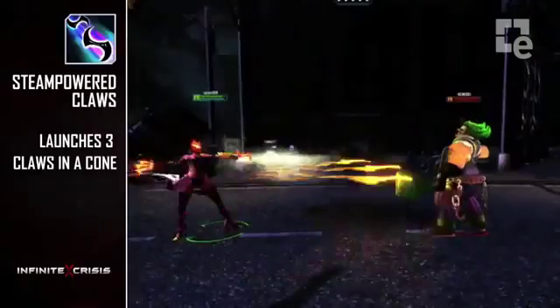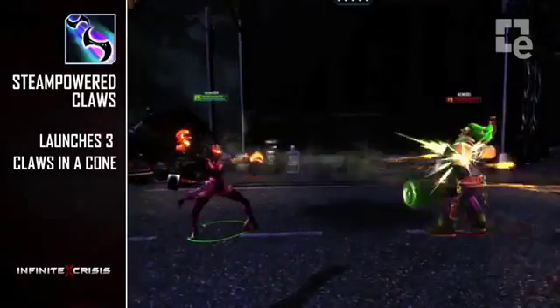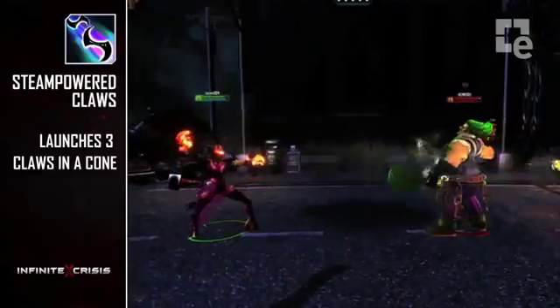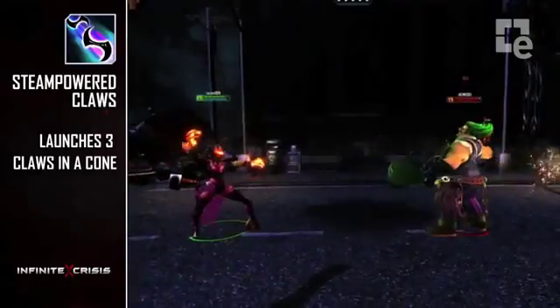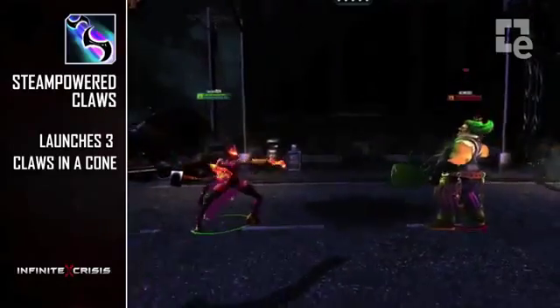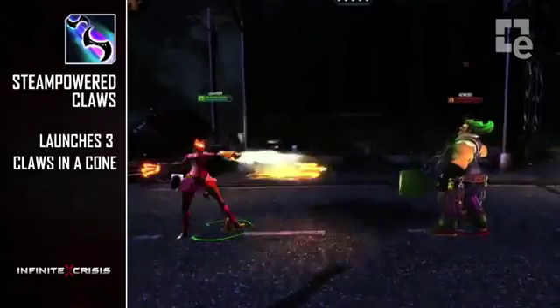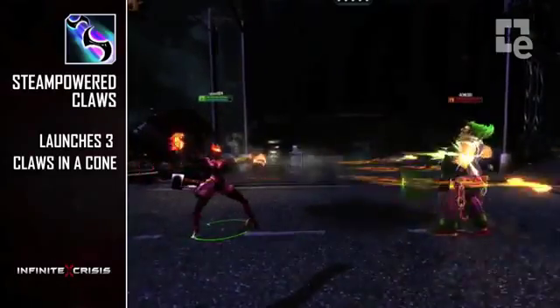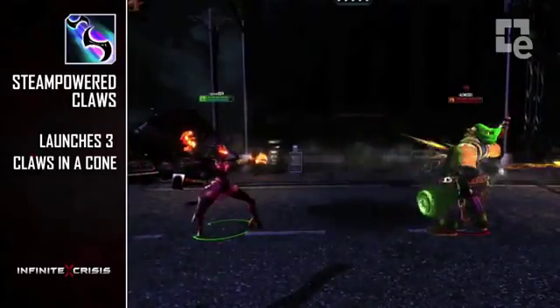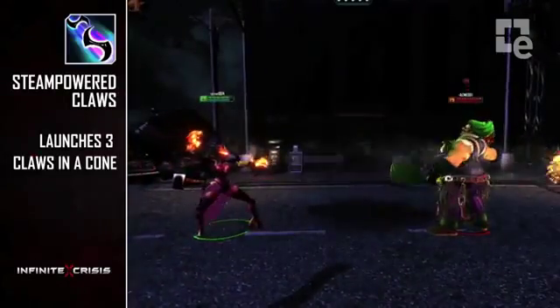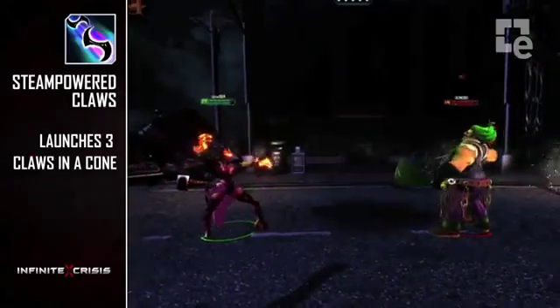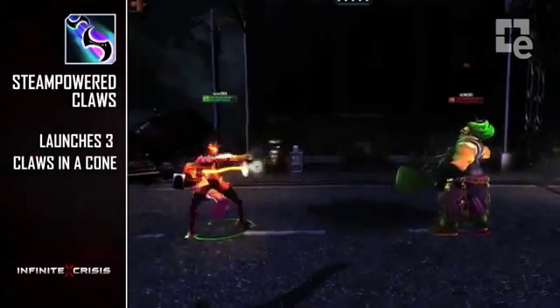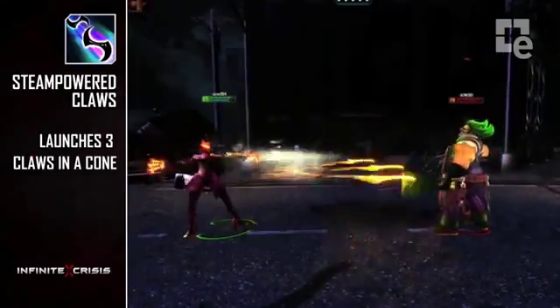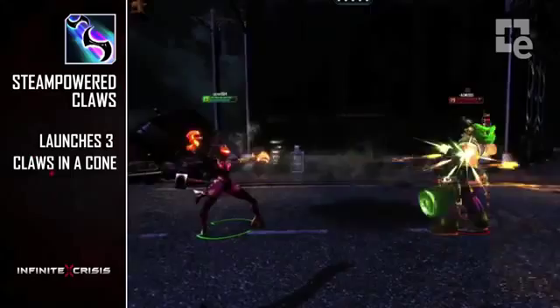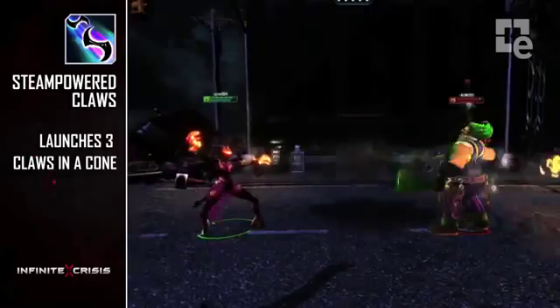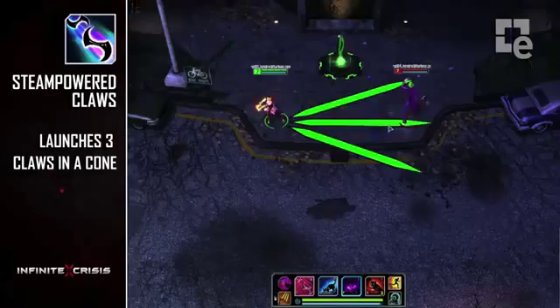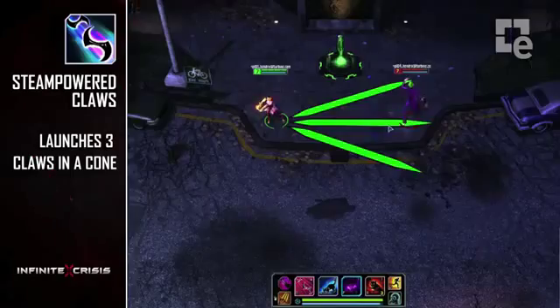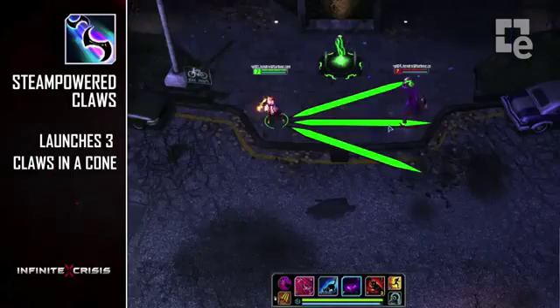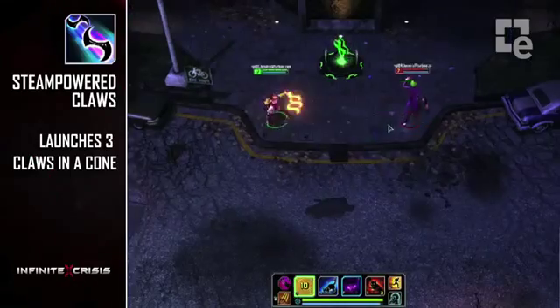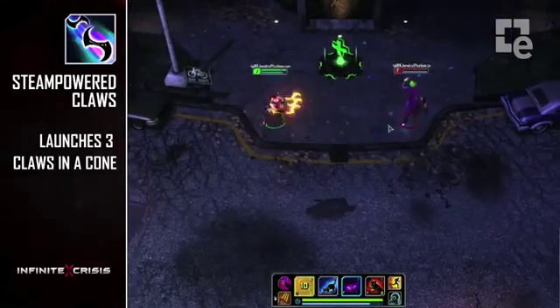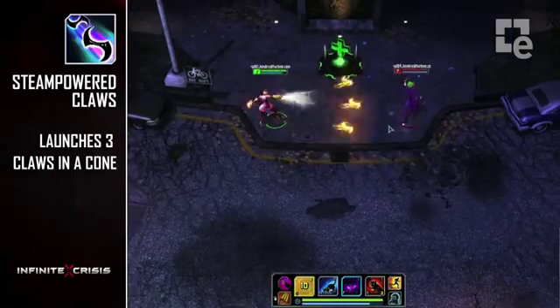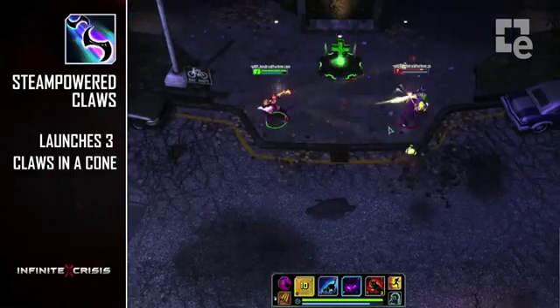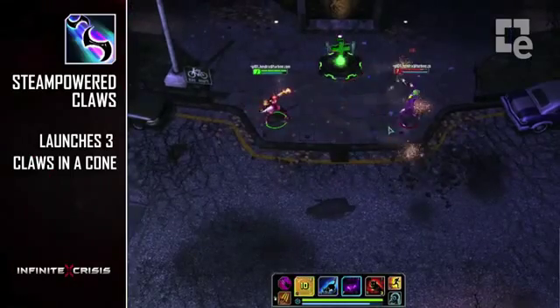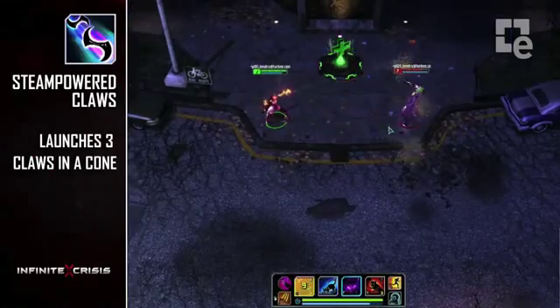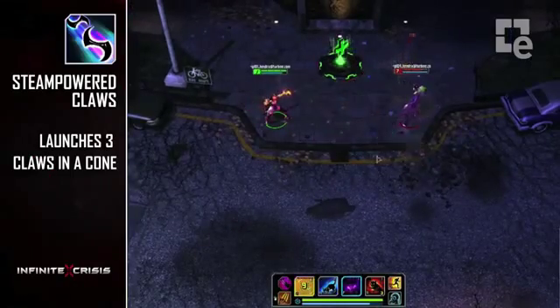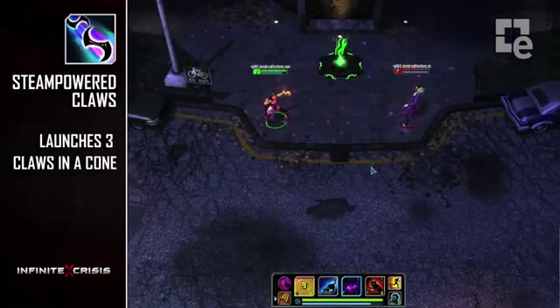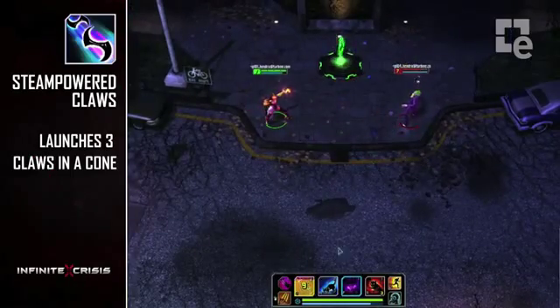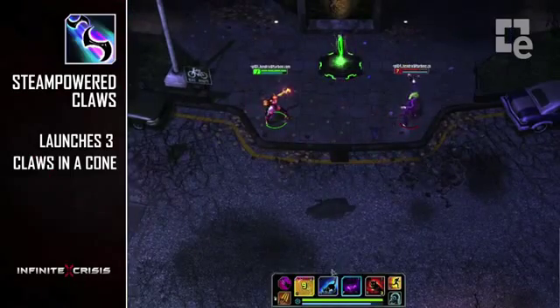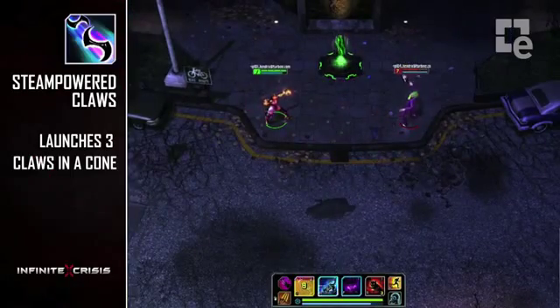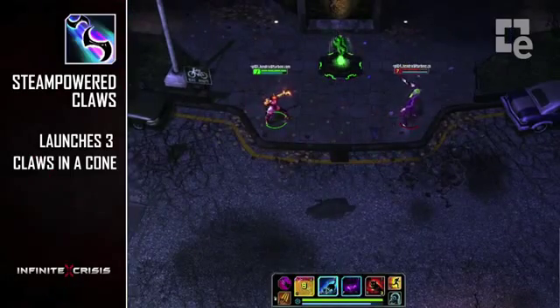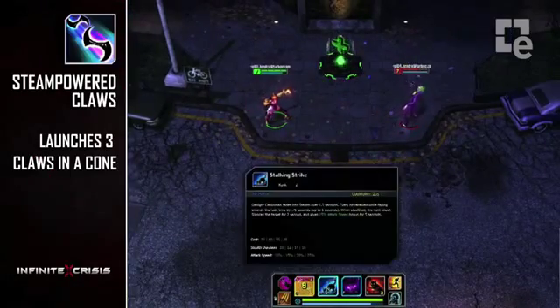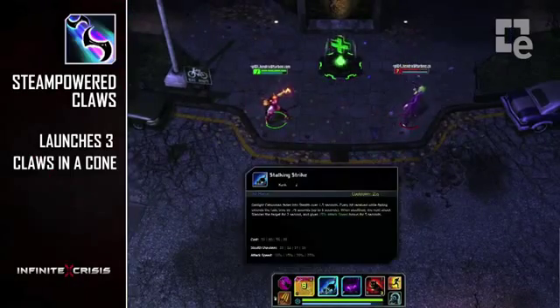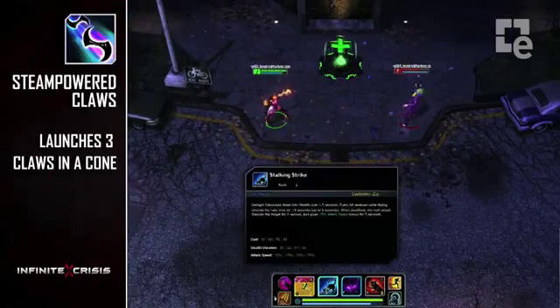Catwoman's Claws are steam-powered for her Q skill. Her Gauntlet shoots three blades in a cone, dealing attack damage to all enemies in front of Catwoman.